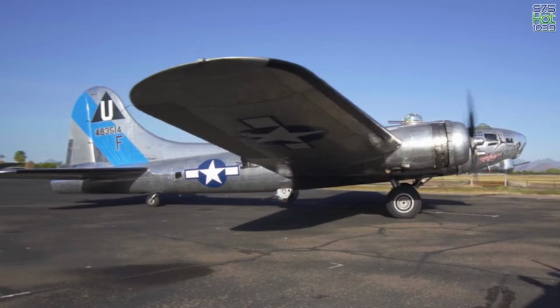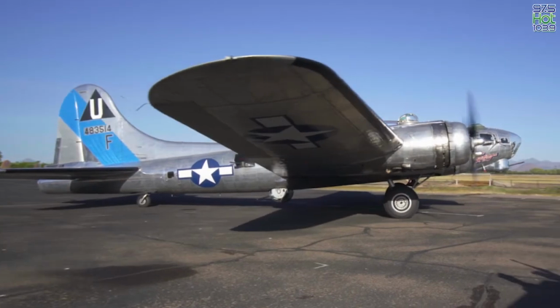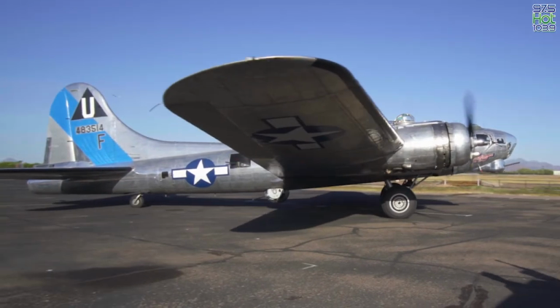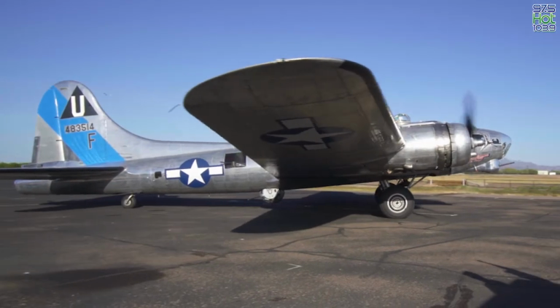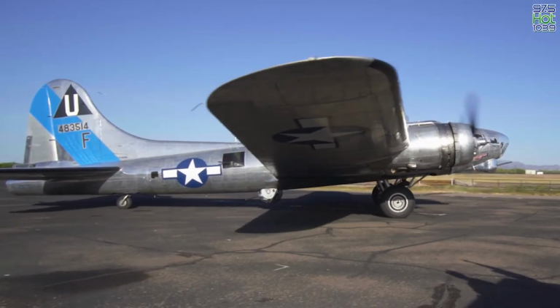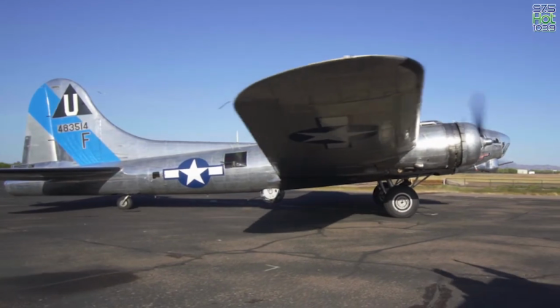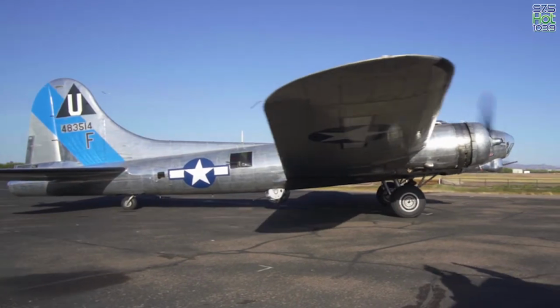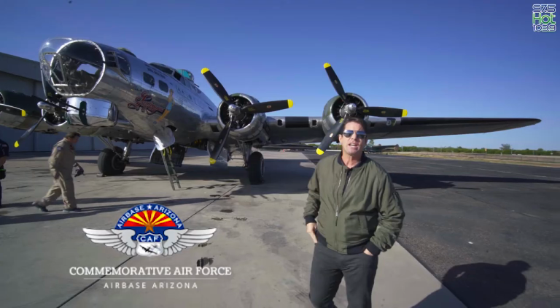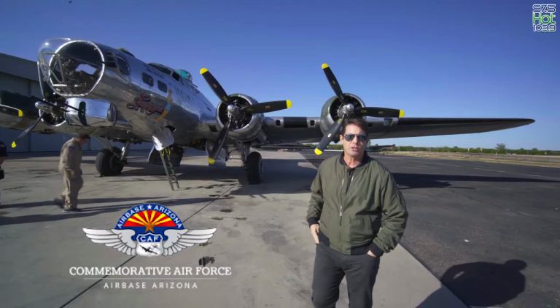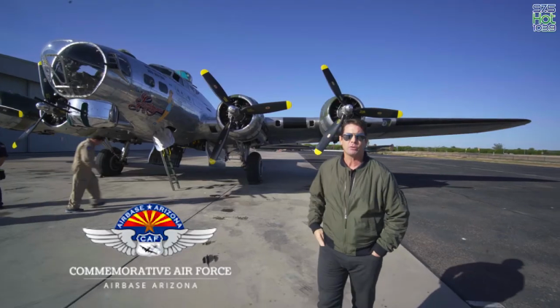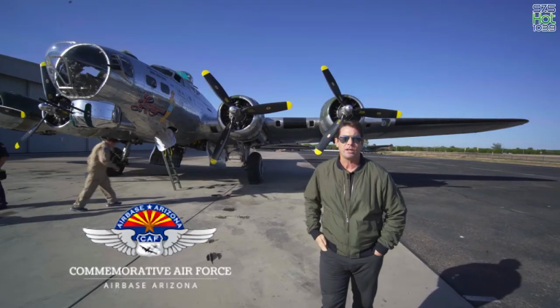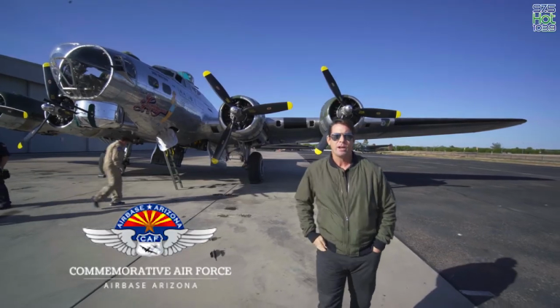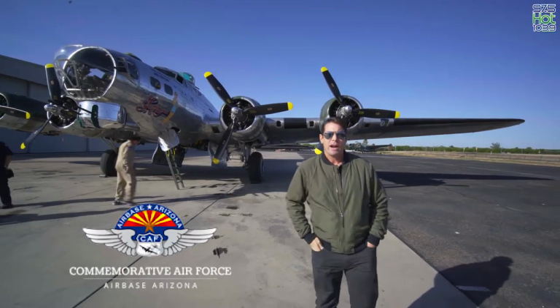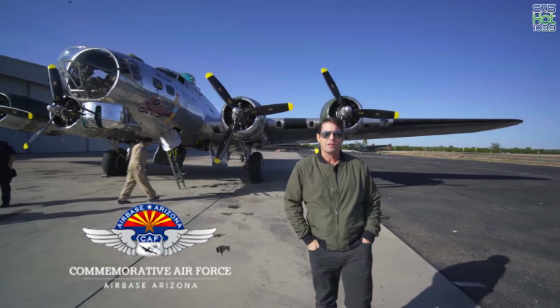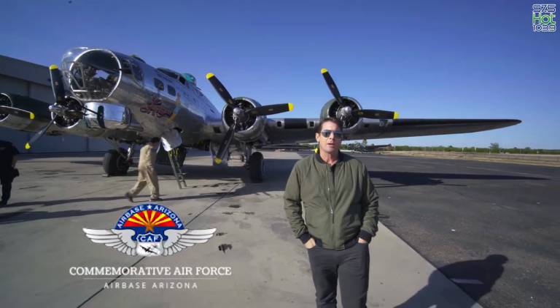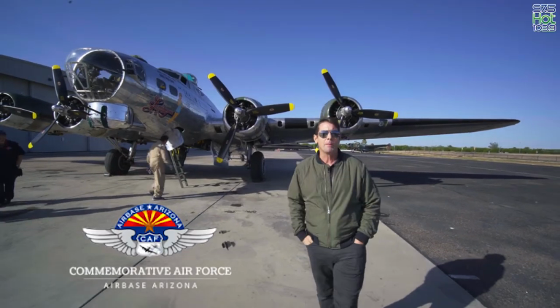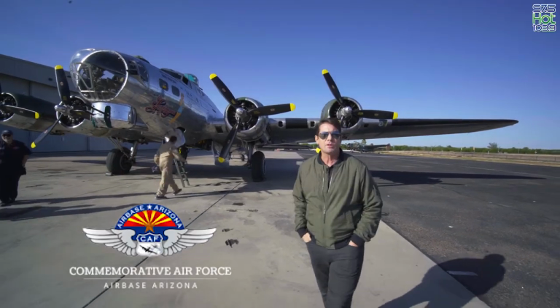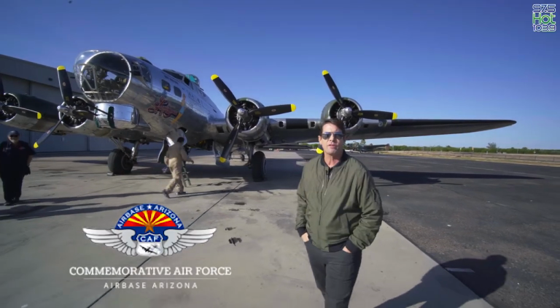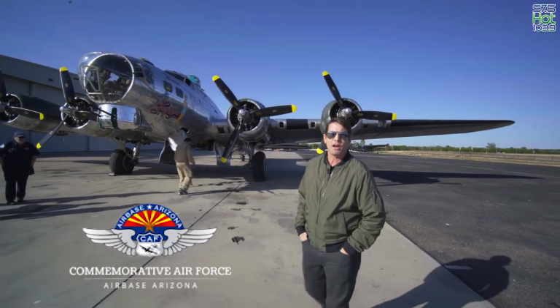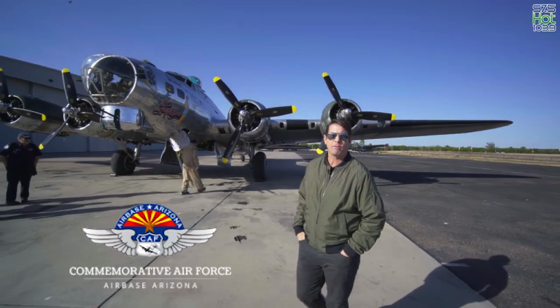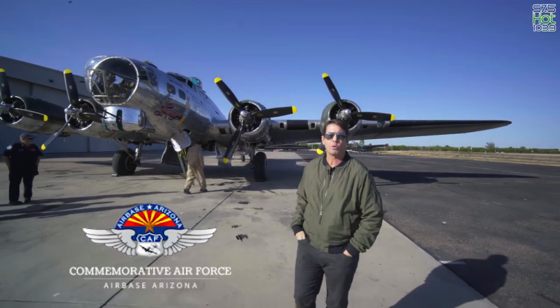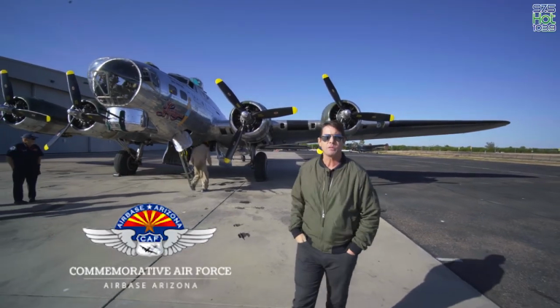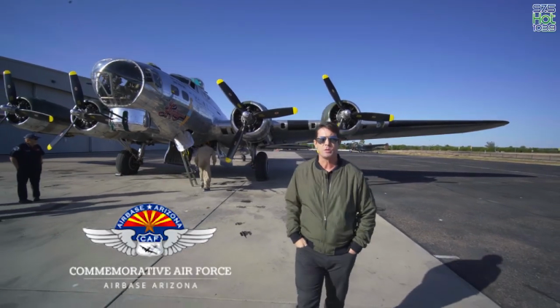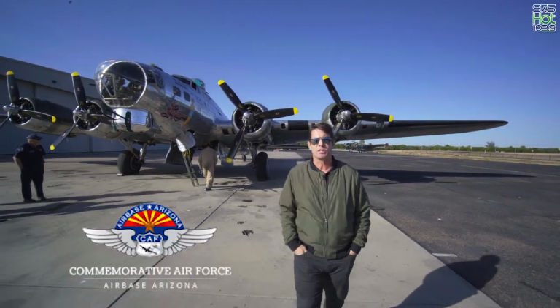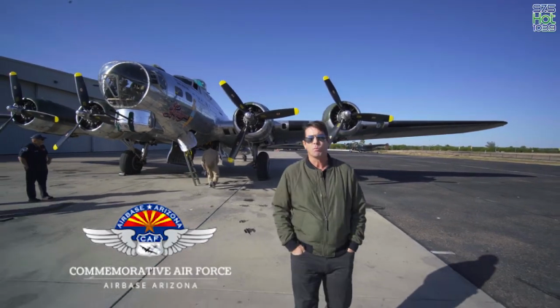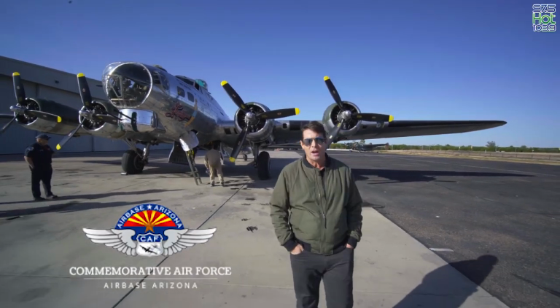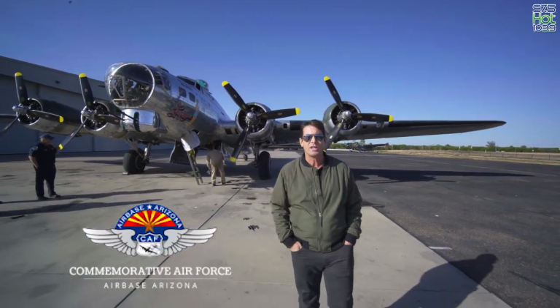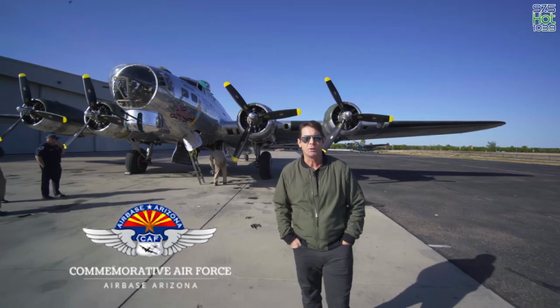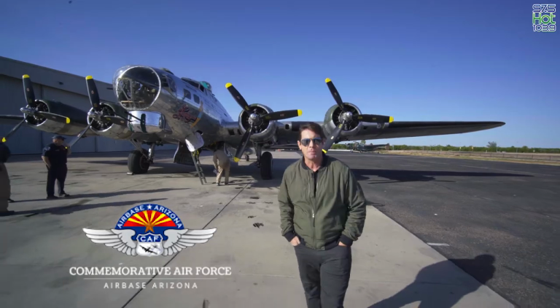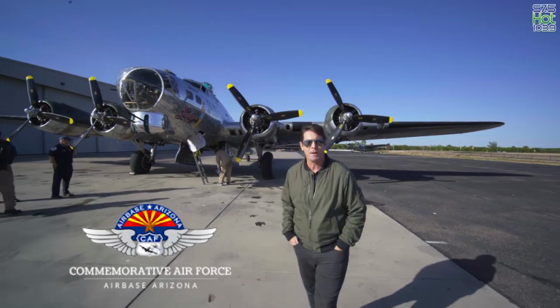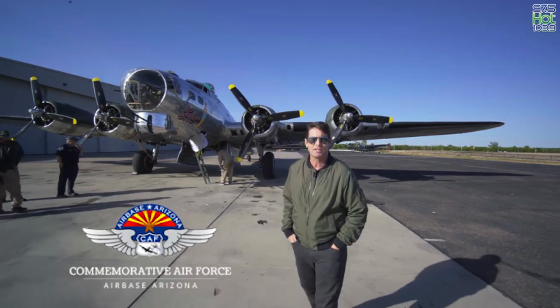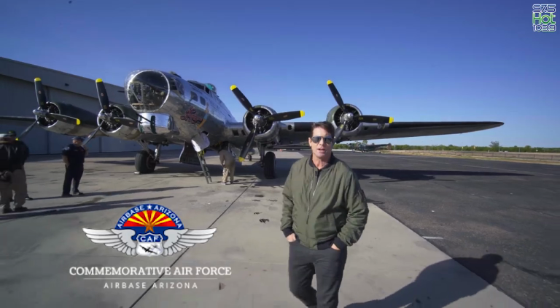It's living history at the Commemorative Air Force Museum right here in Mesa.